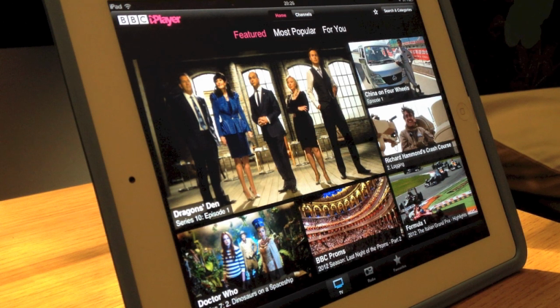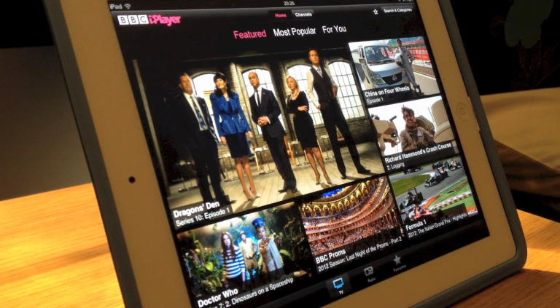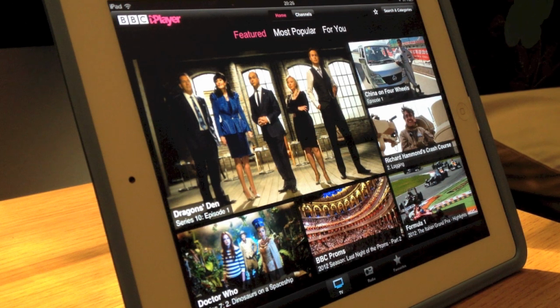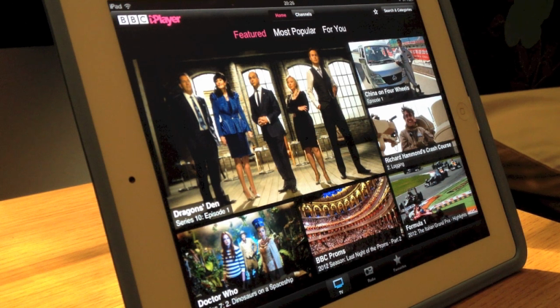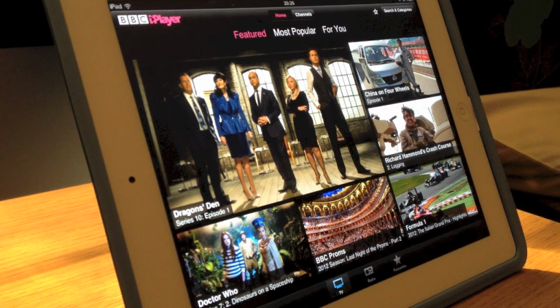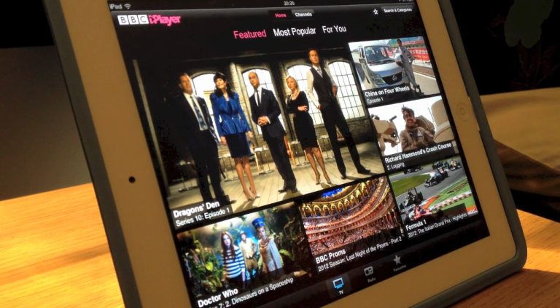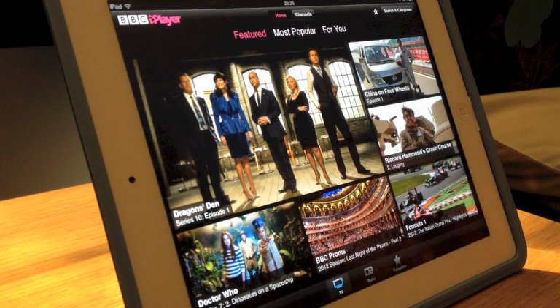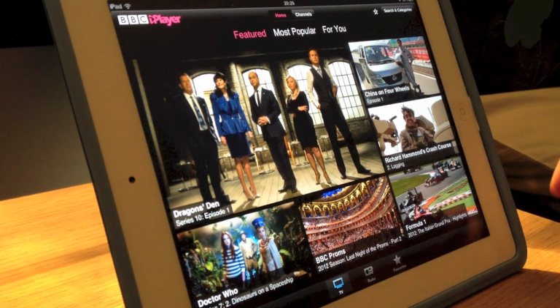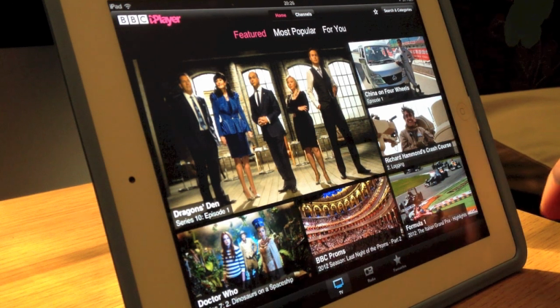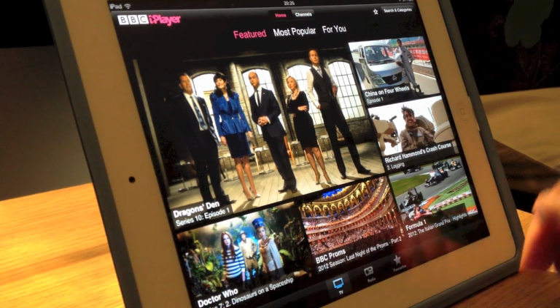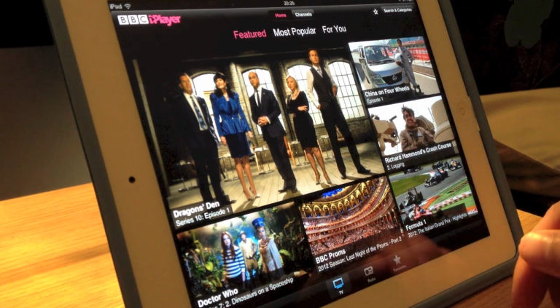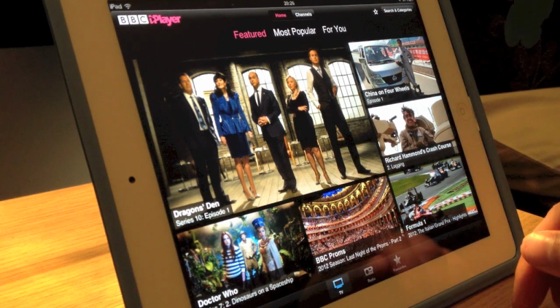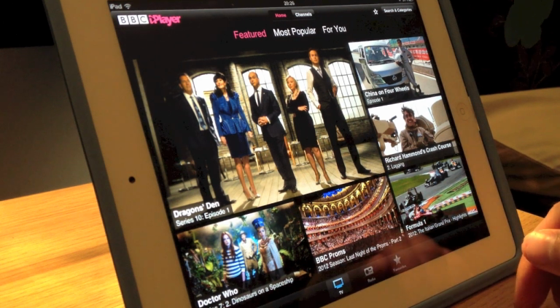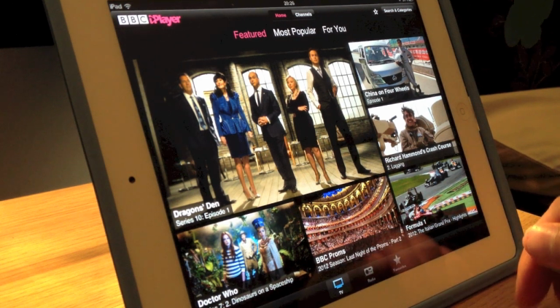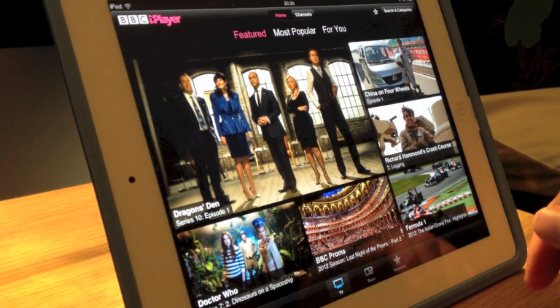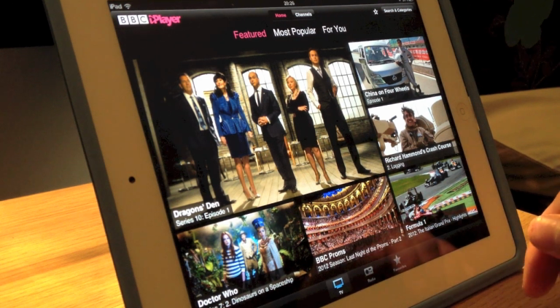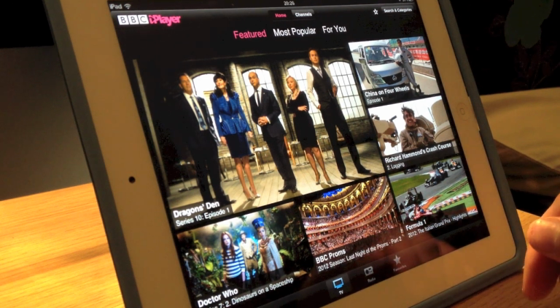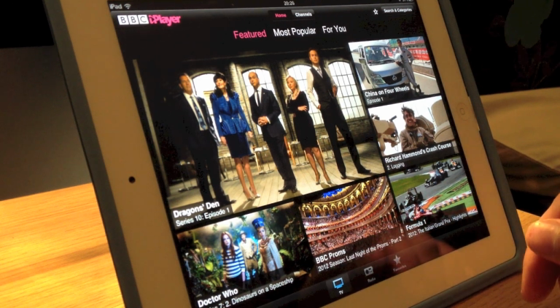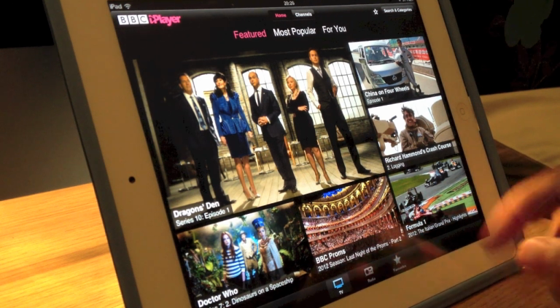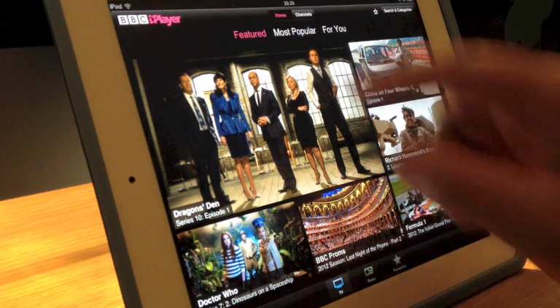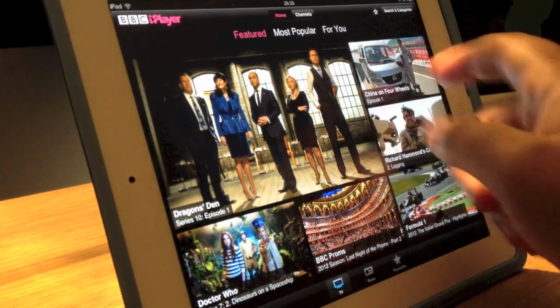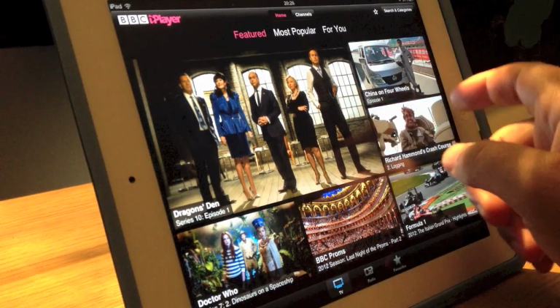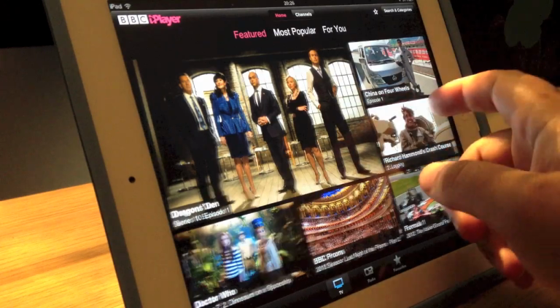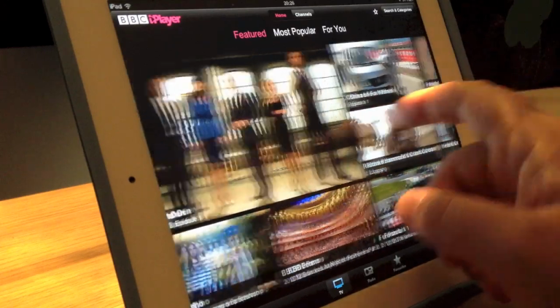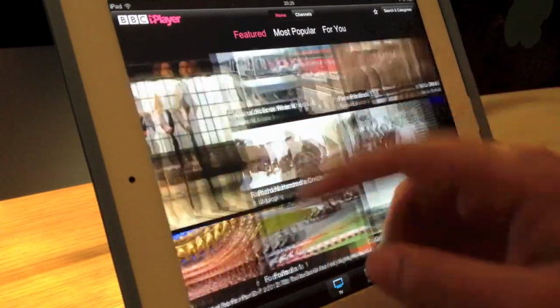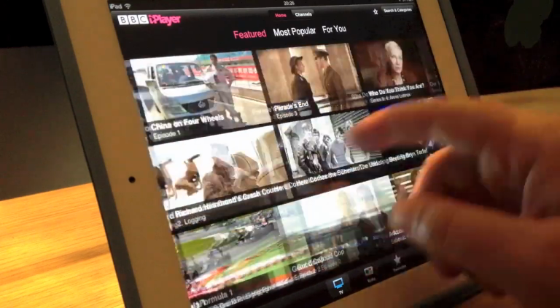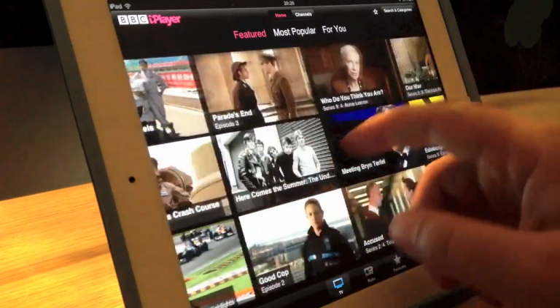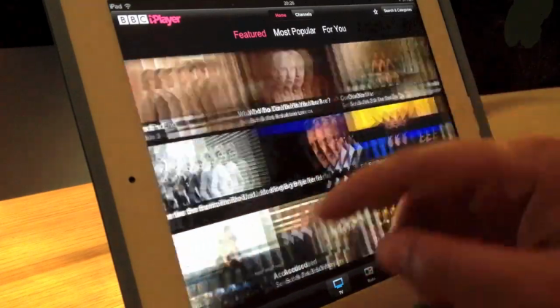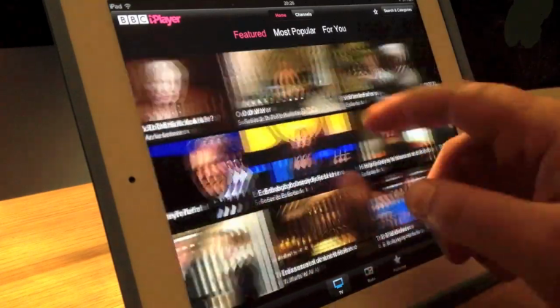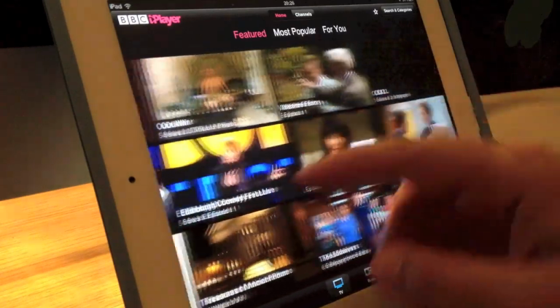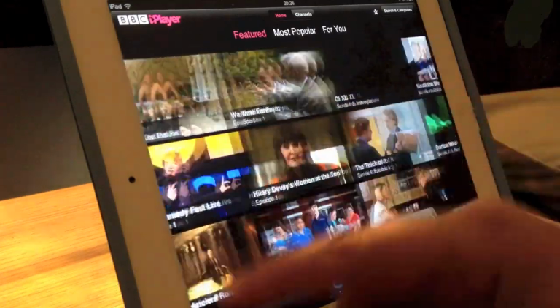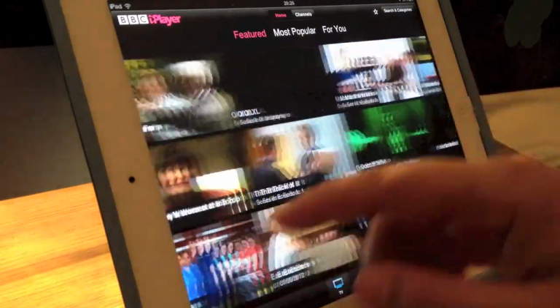Hi, Ricky from Gadget Man Tech News here again with another little video for you. Today this is about the update to BBC iPlayer.